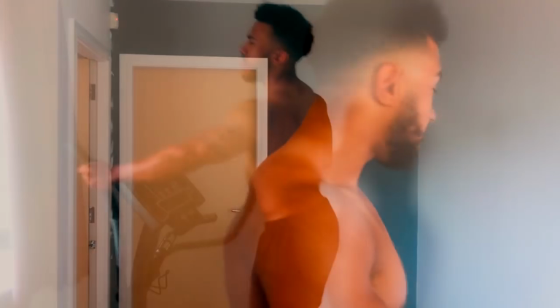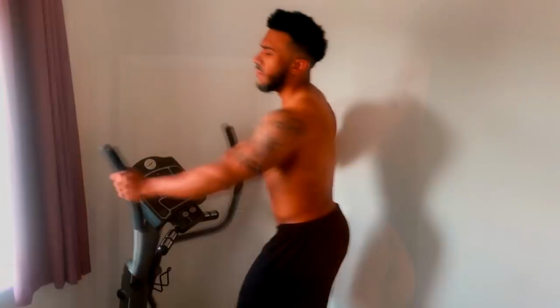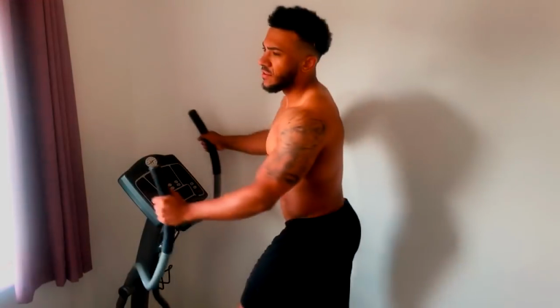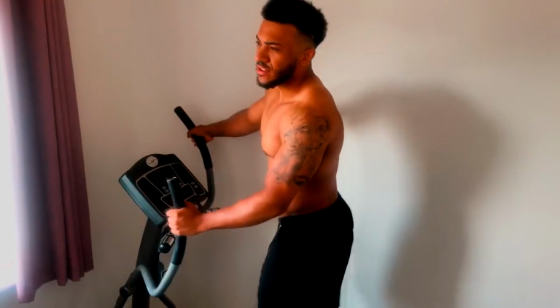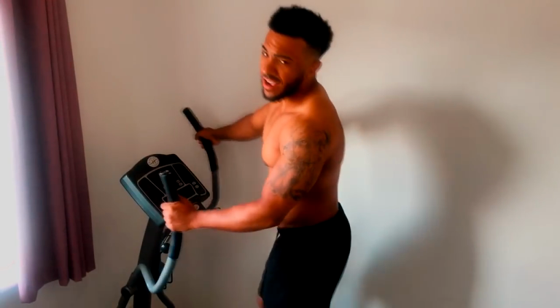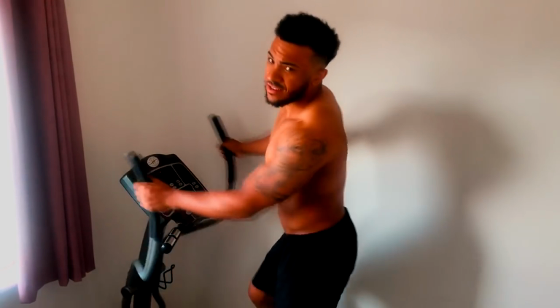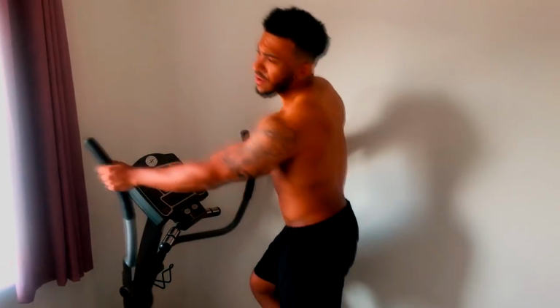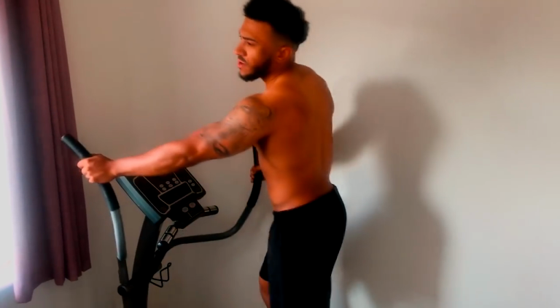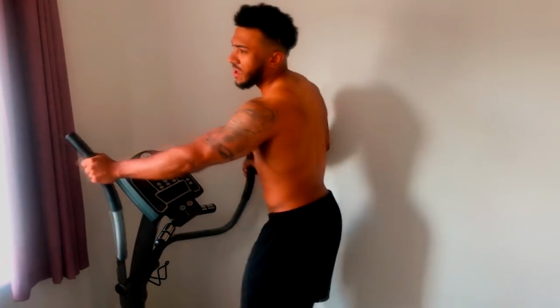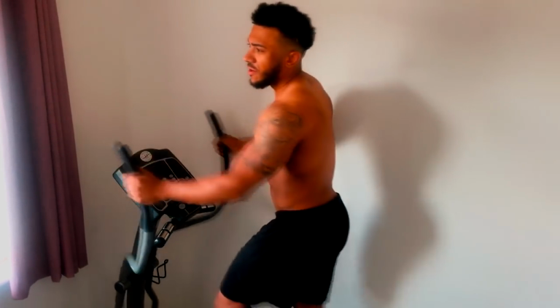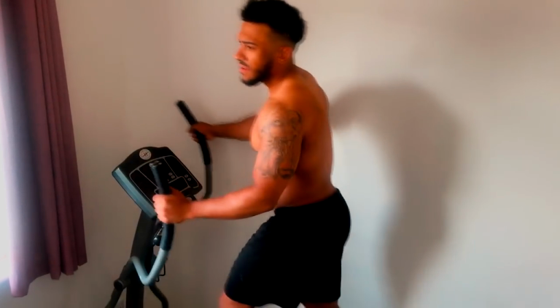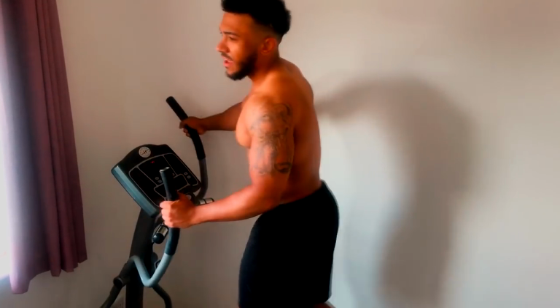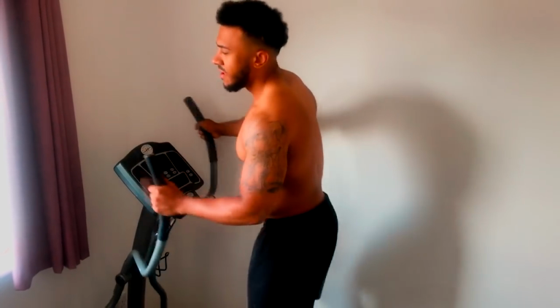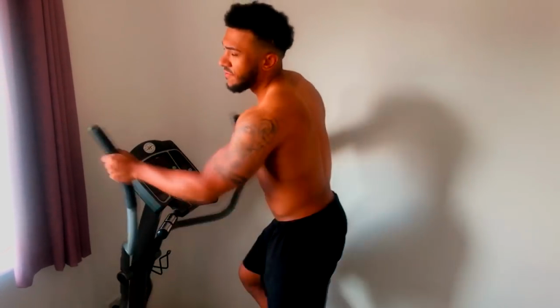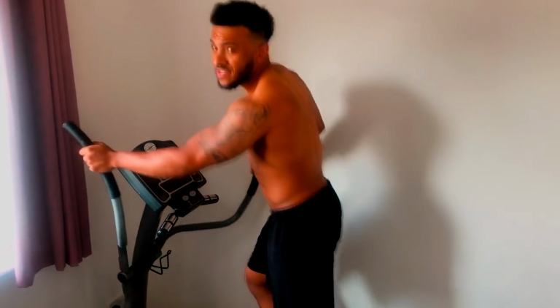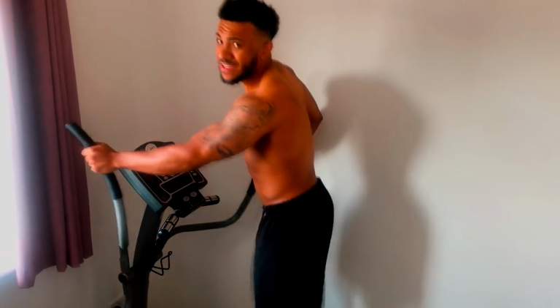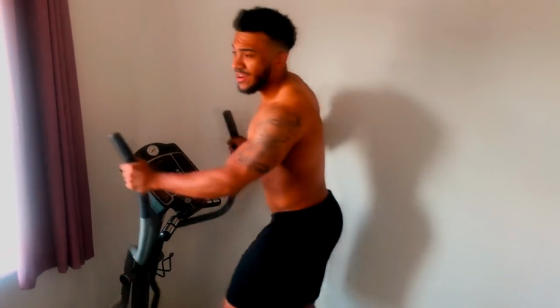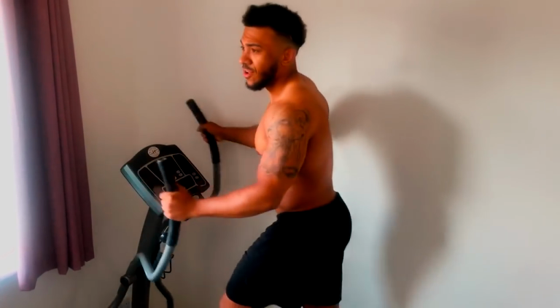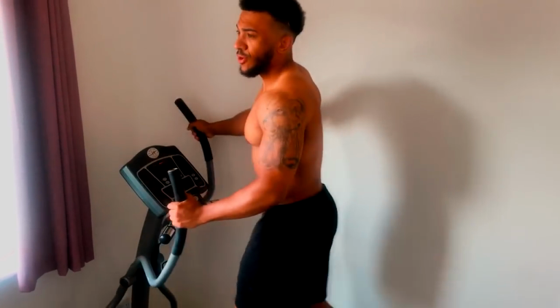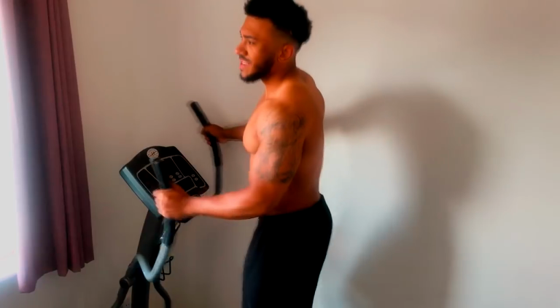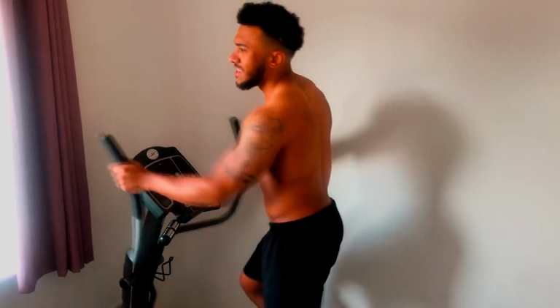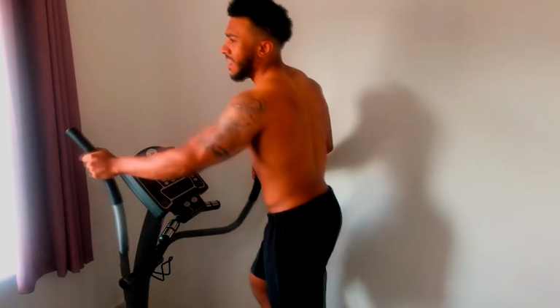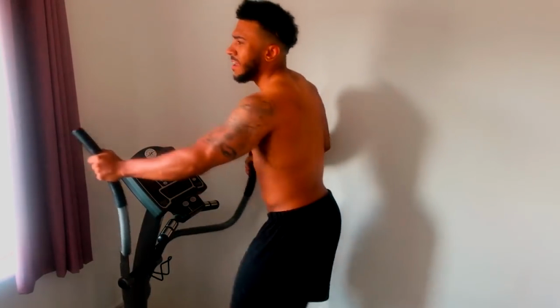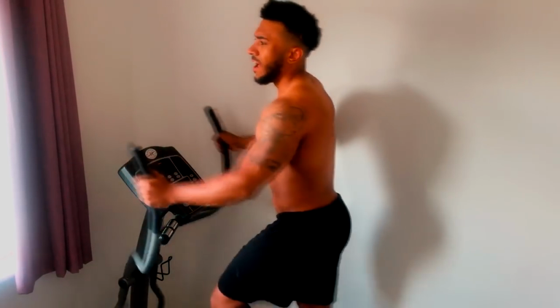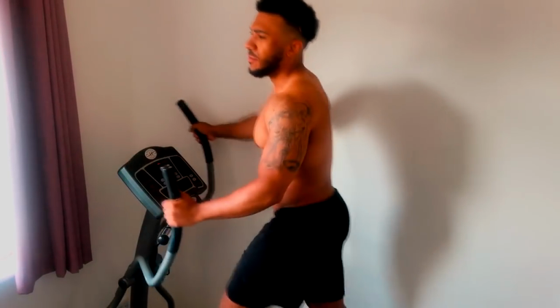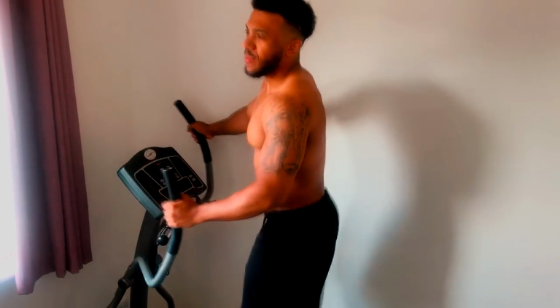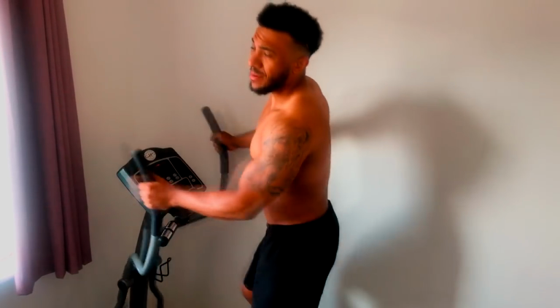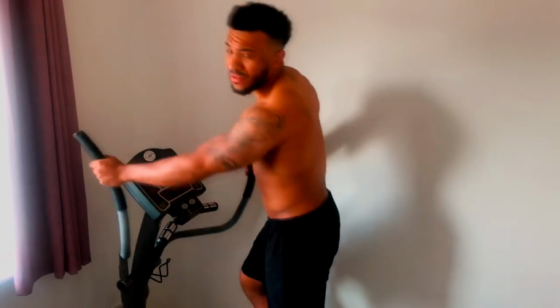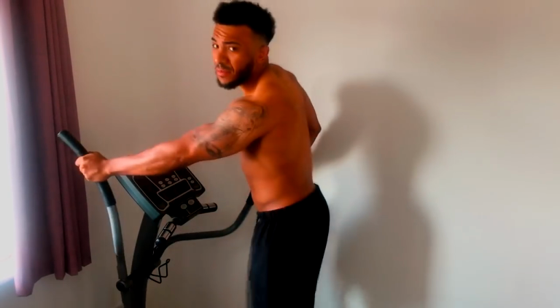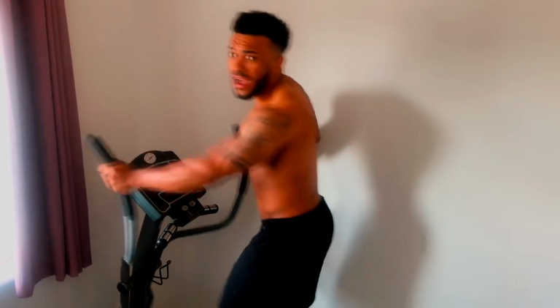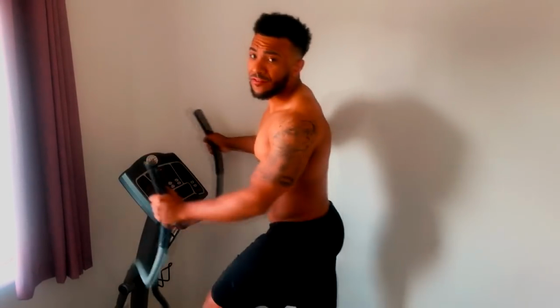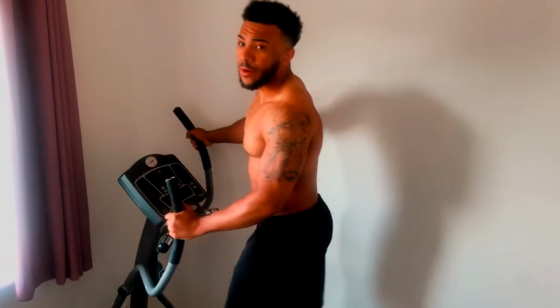First things first guys, first workout of the day: fasted cardio, low intensity. At the moment I'll be doing this for about half an hour.